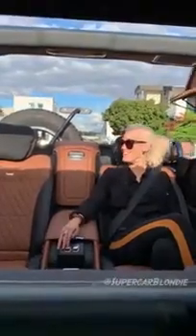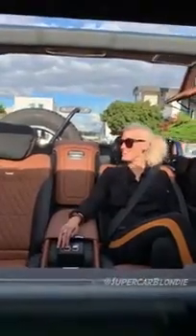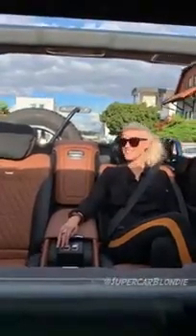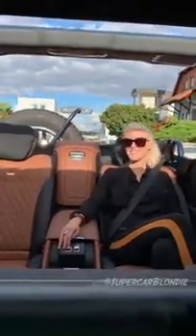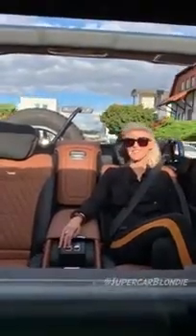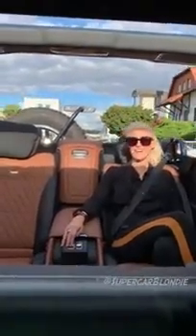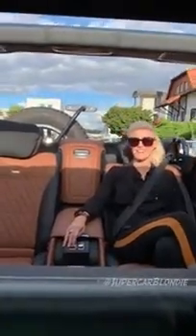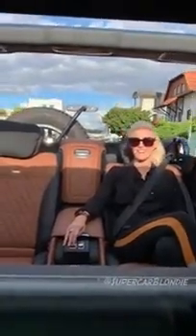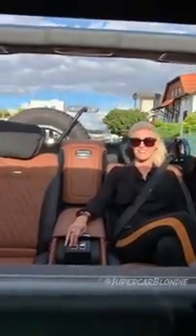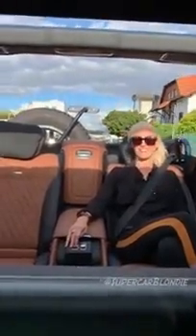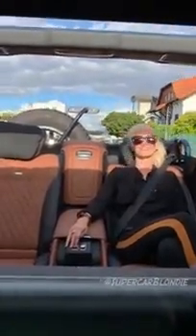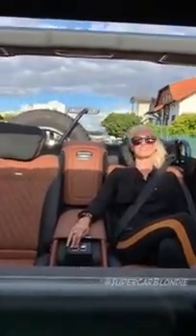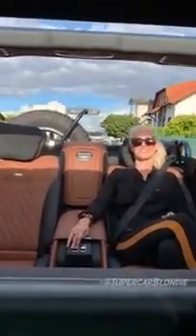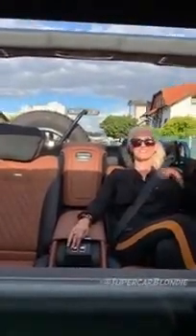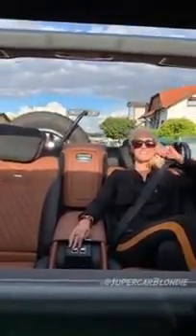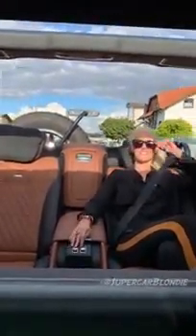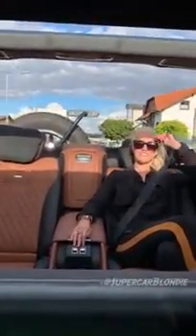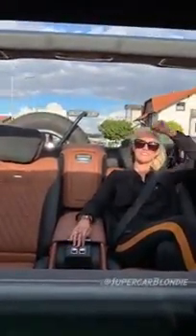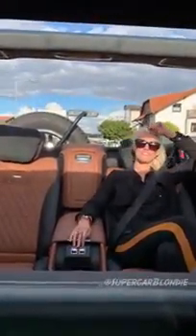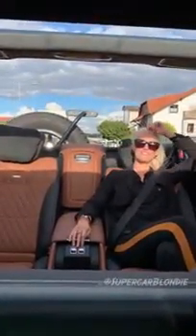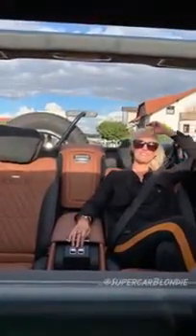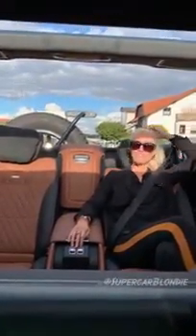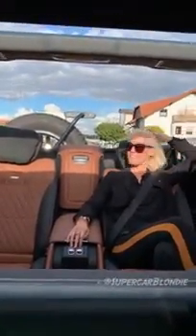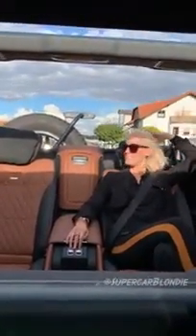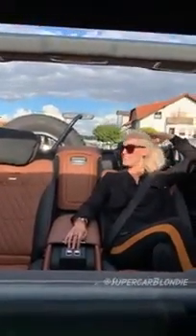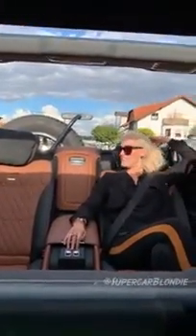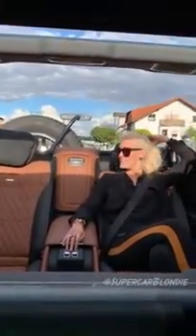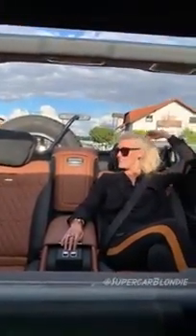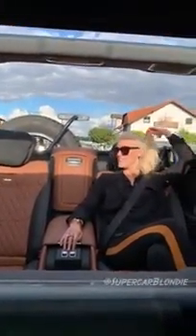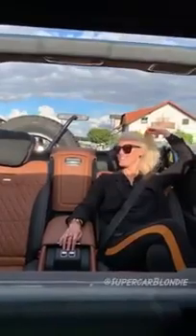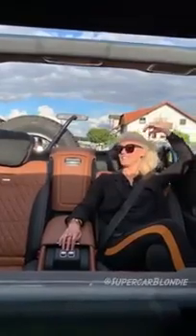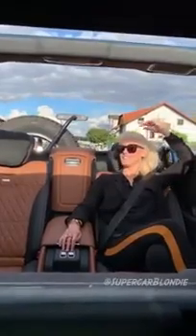This is the life, guys. How cool is this?